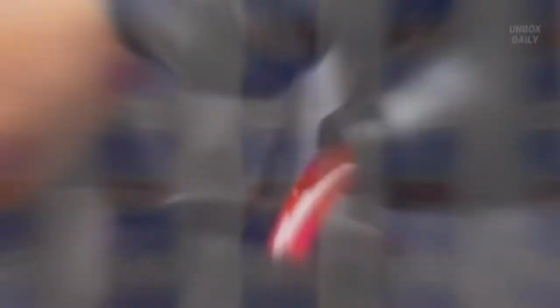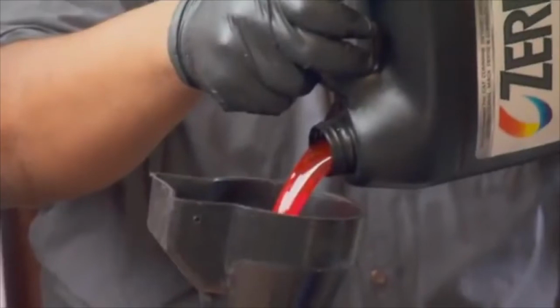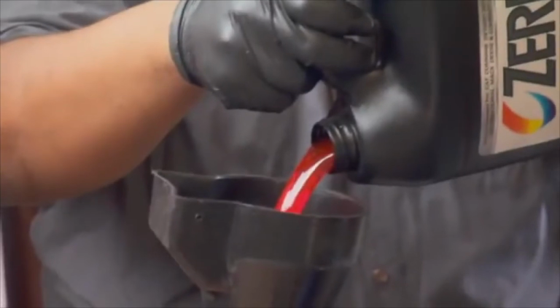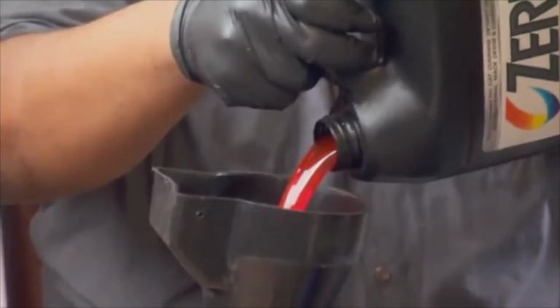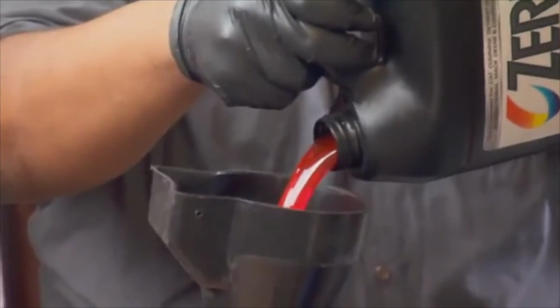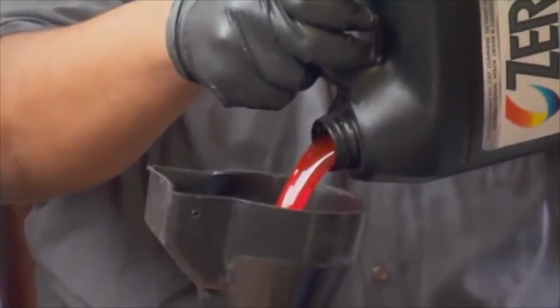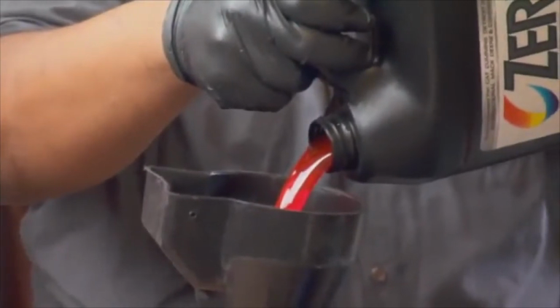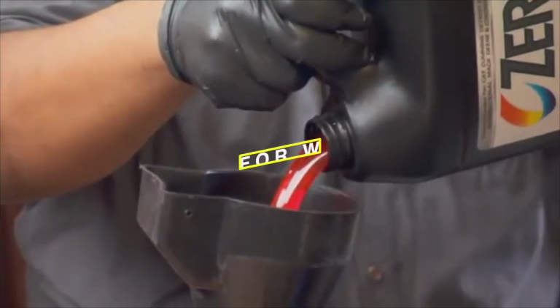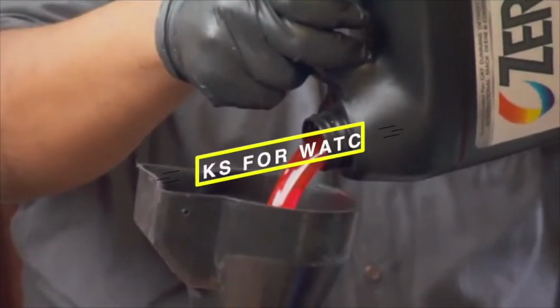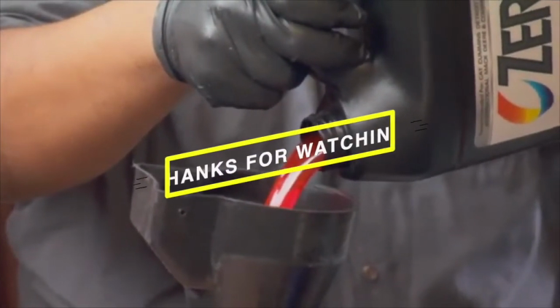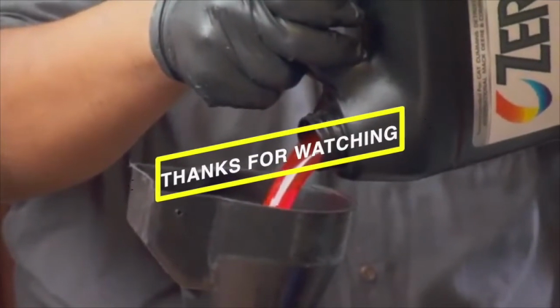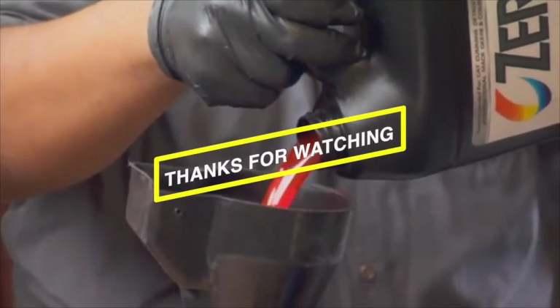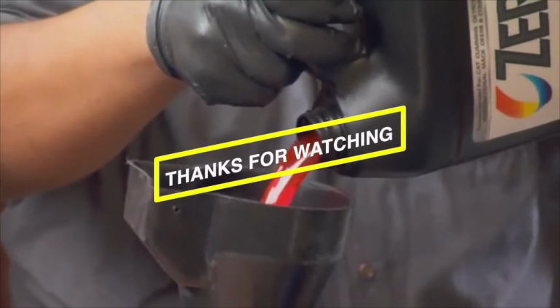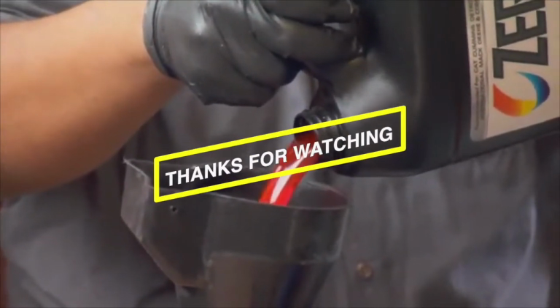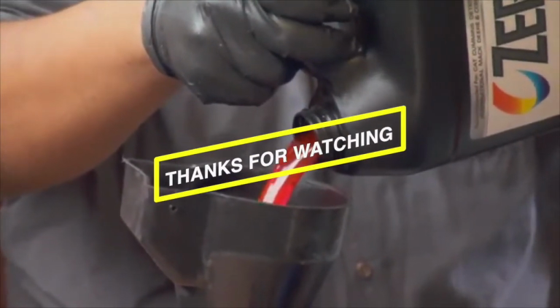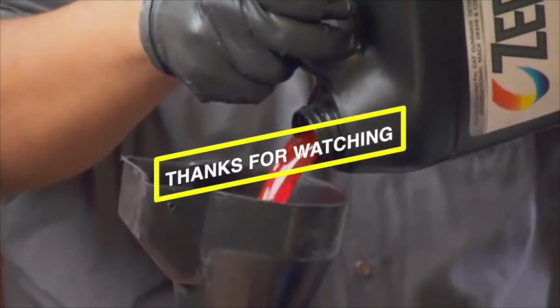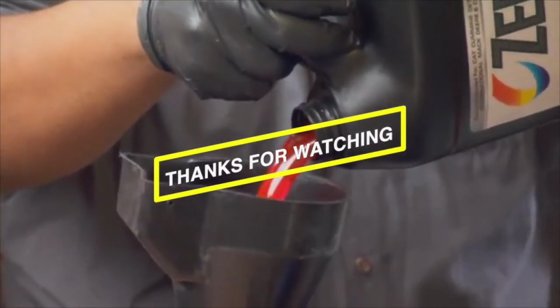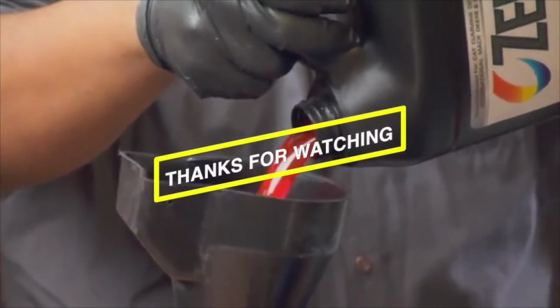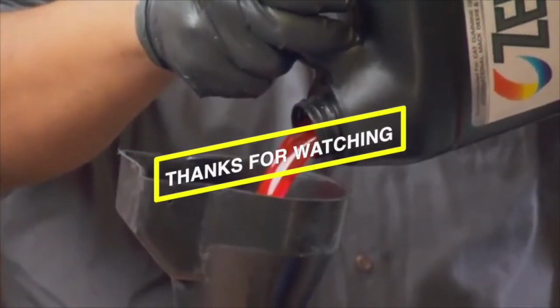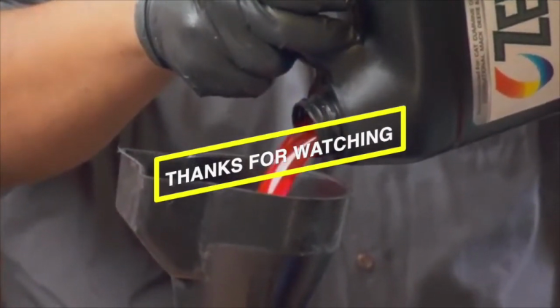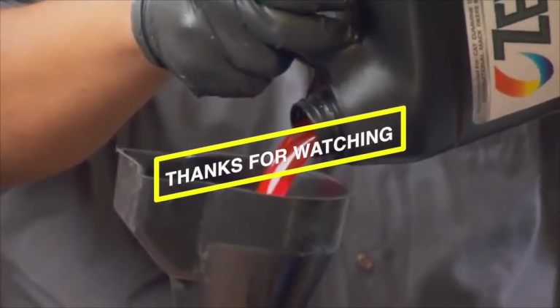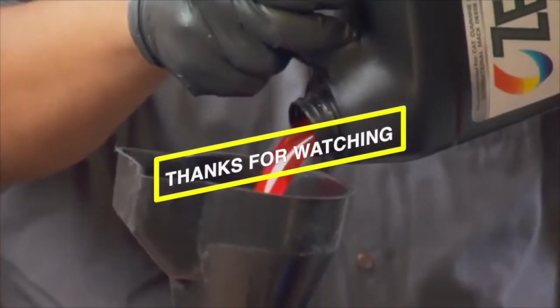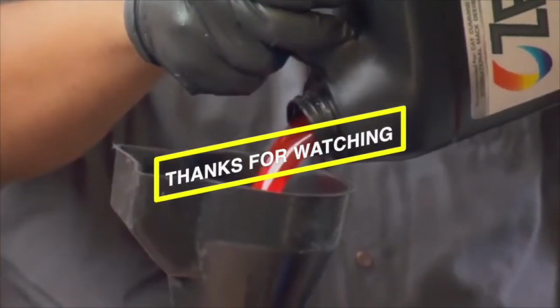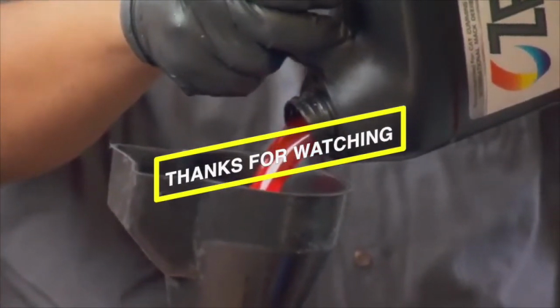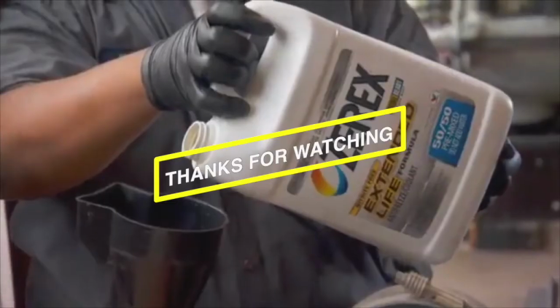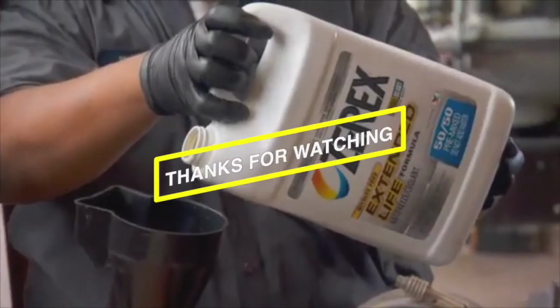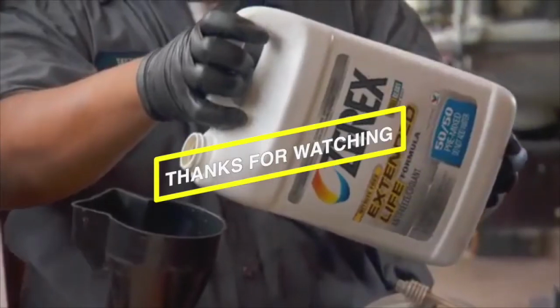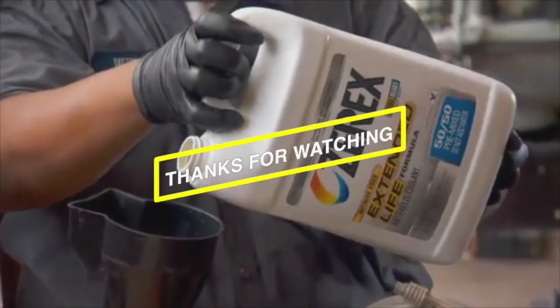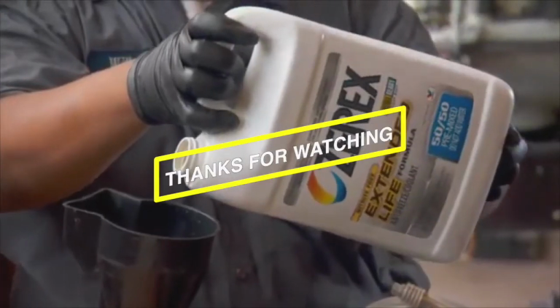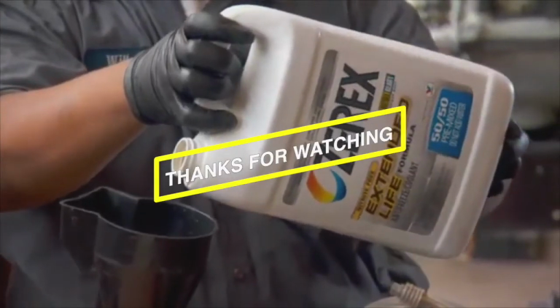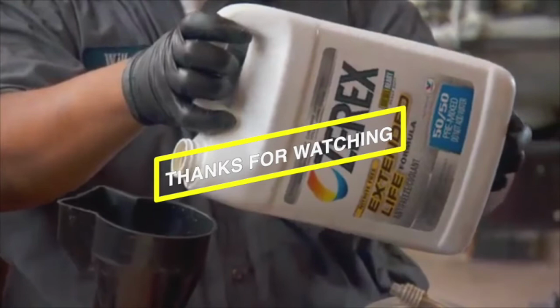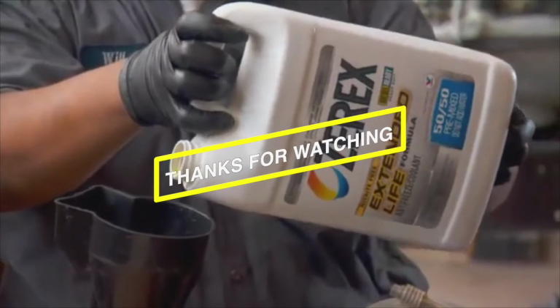Remember to hit that subscribe button and turn on notifications for more exciting videos from our channel.